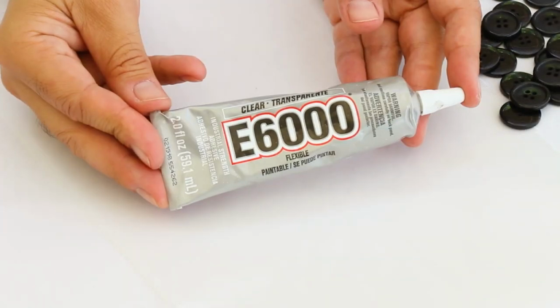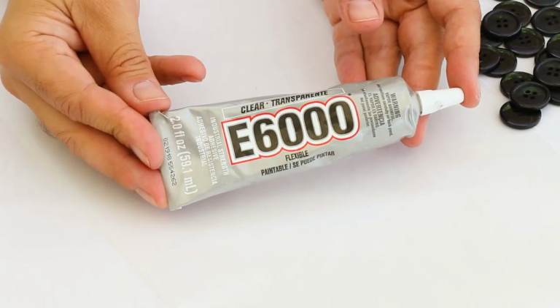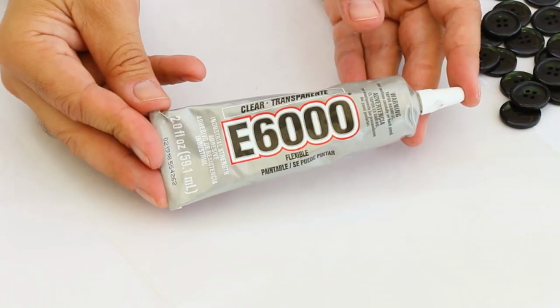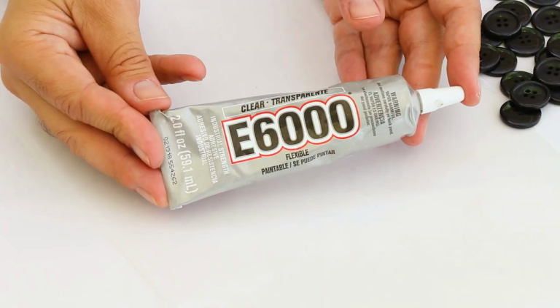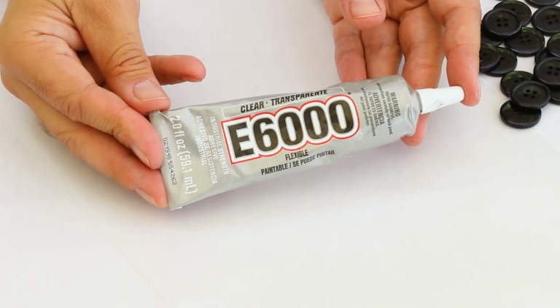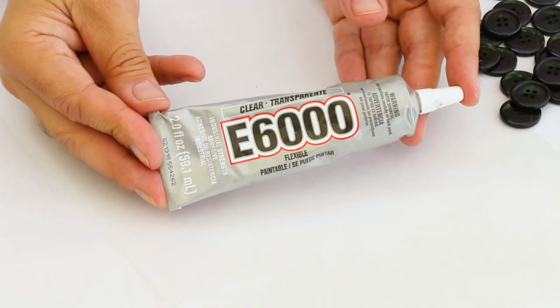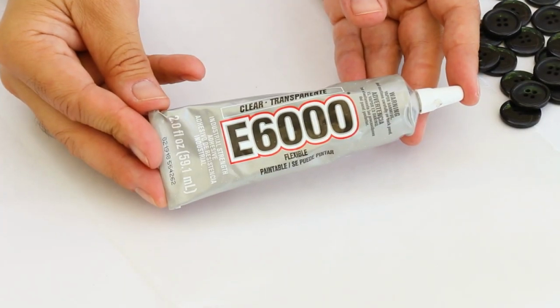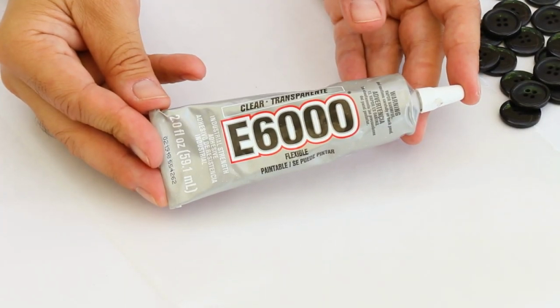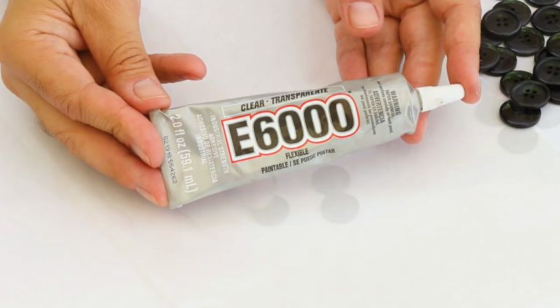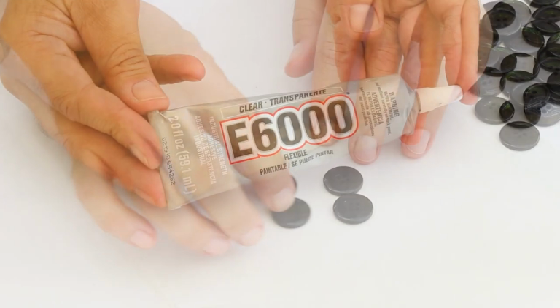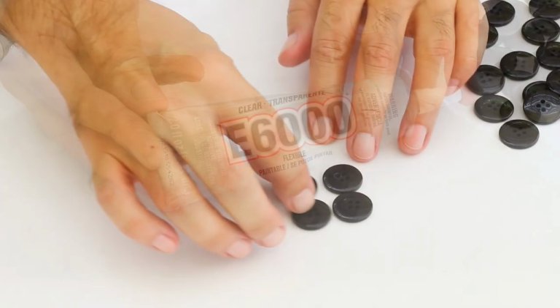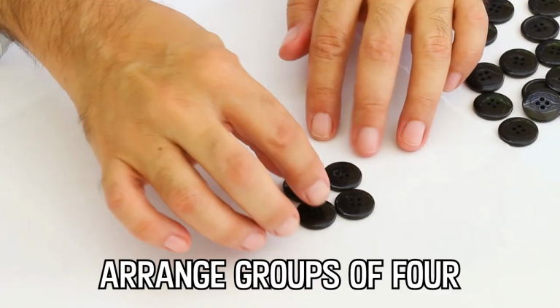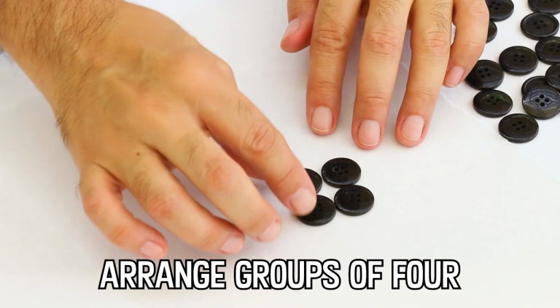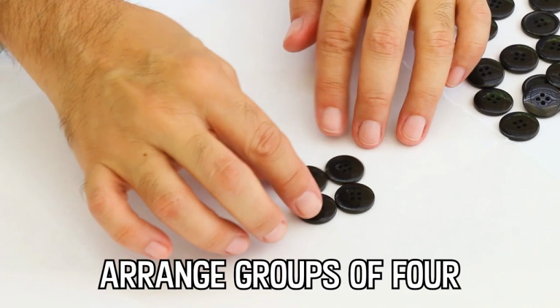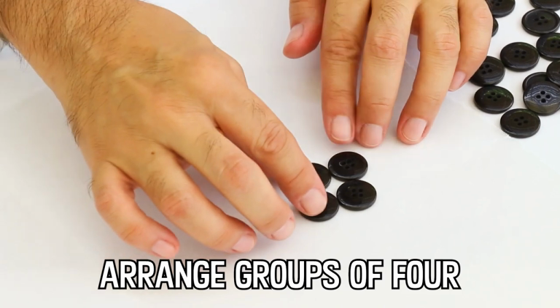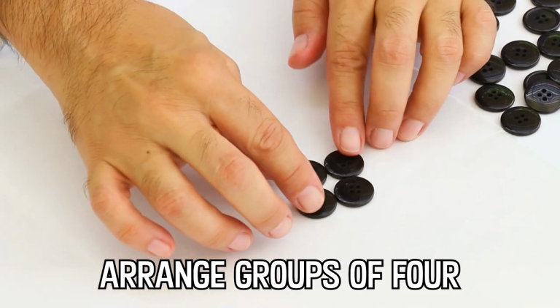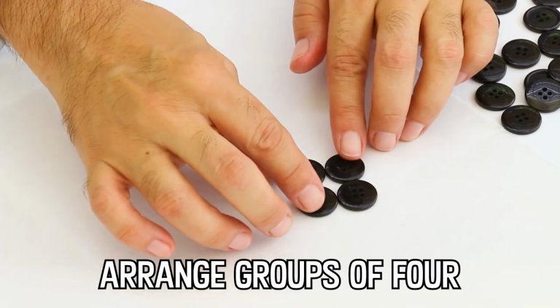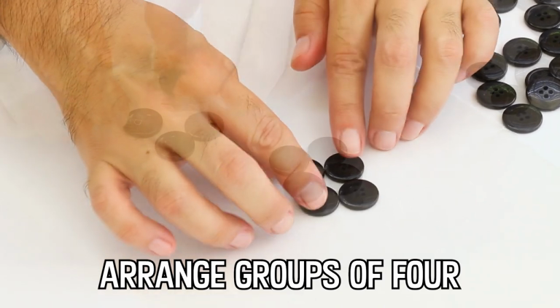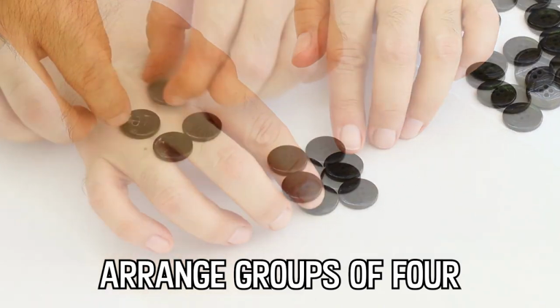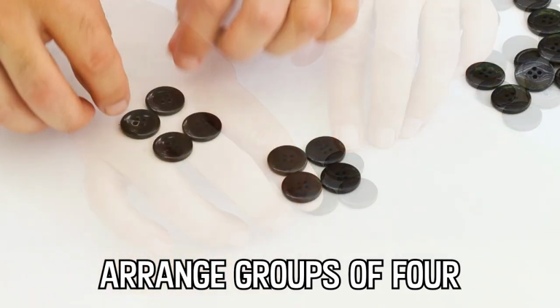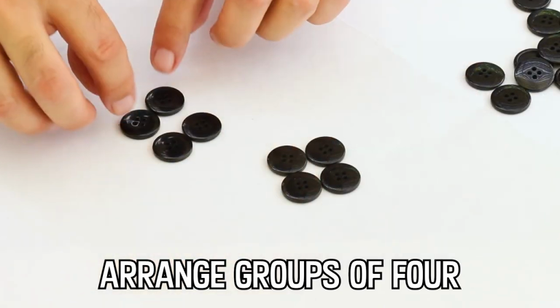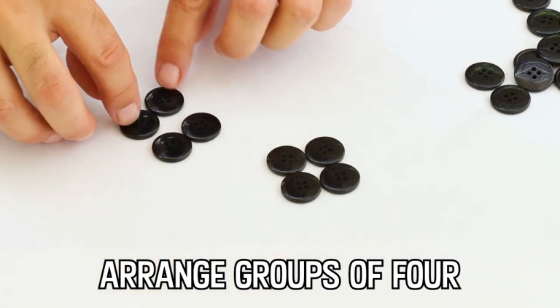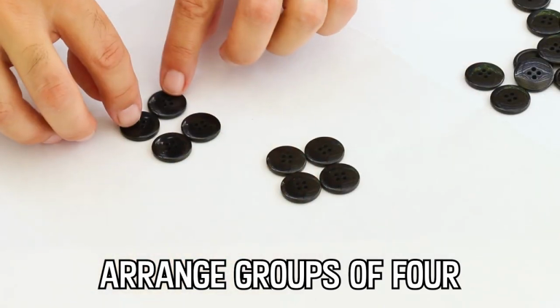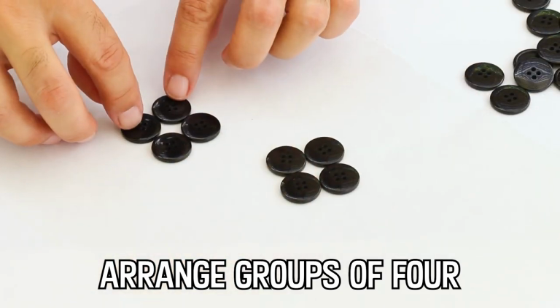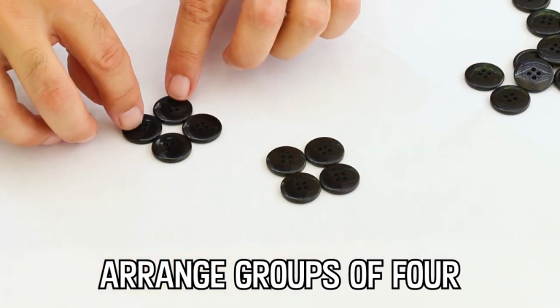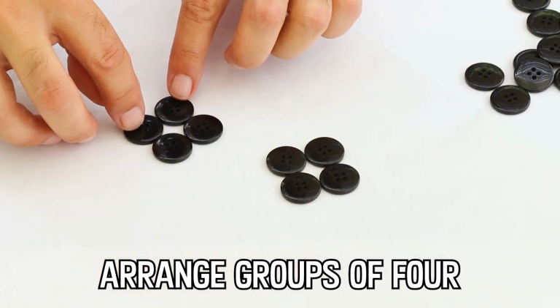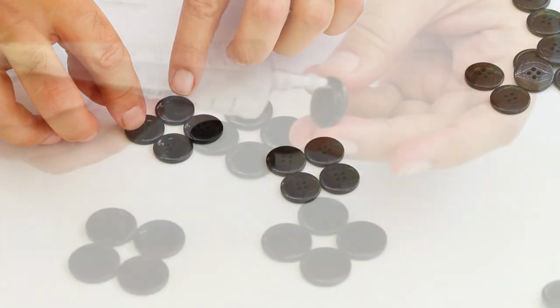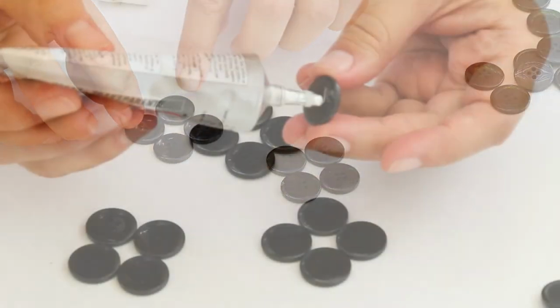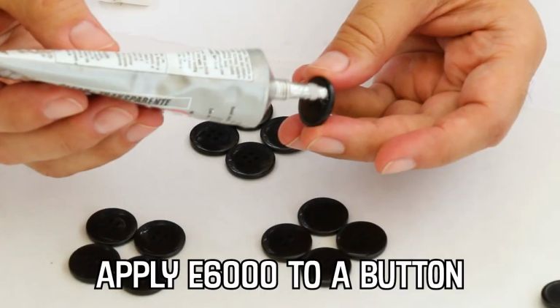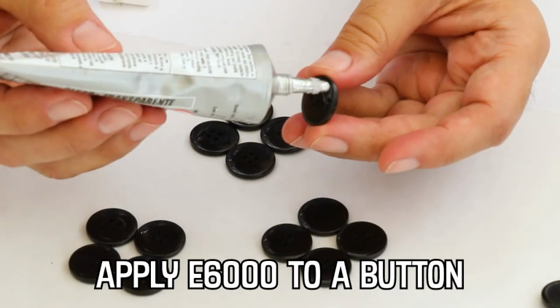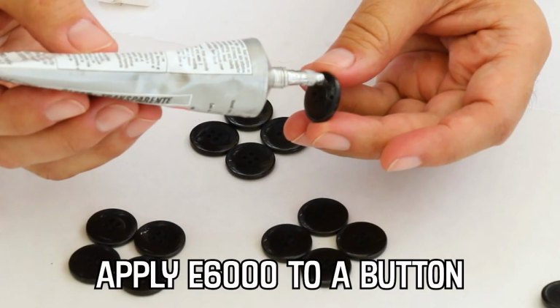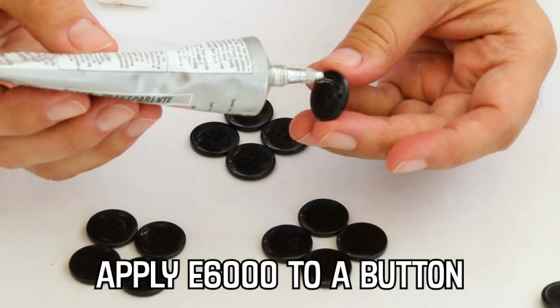e6000 glue is perfect for this project because it has amazing industrial strength.